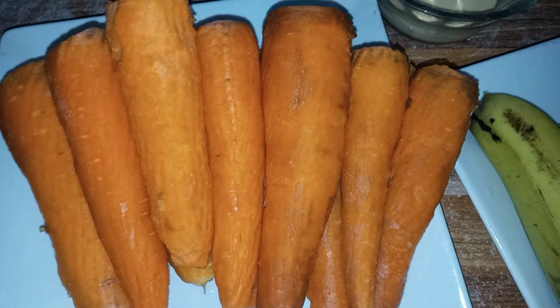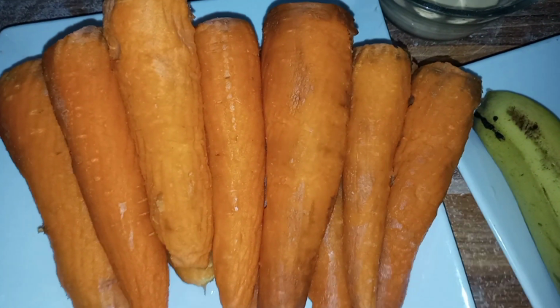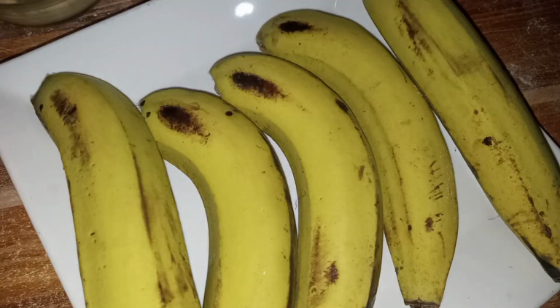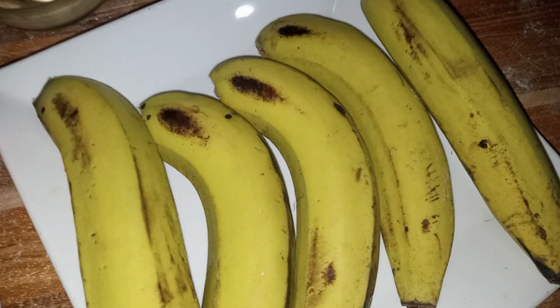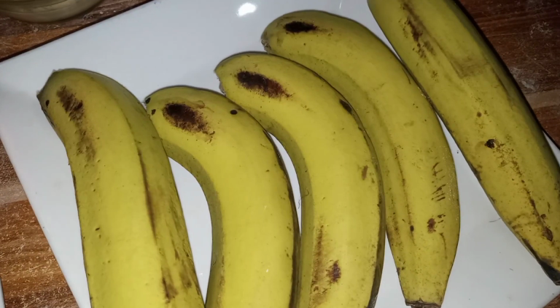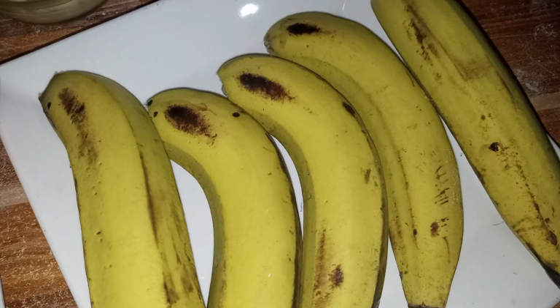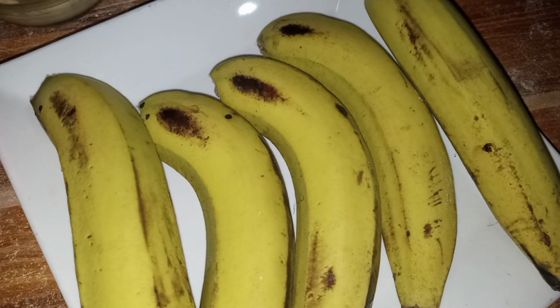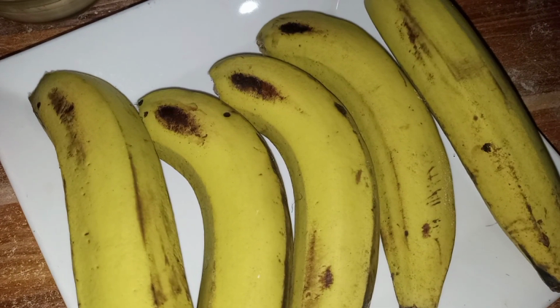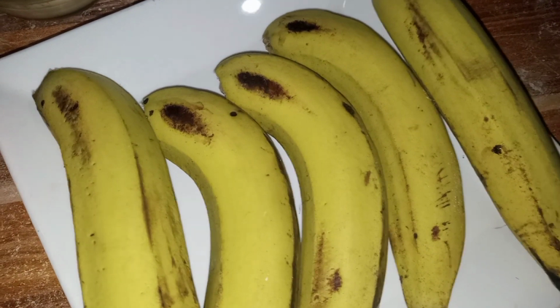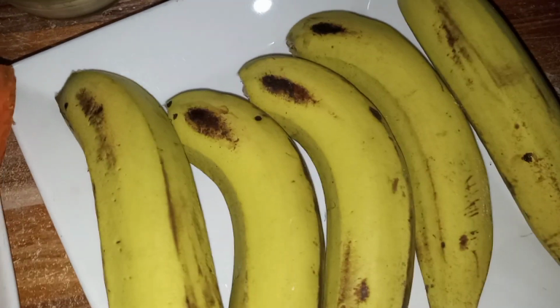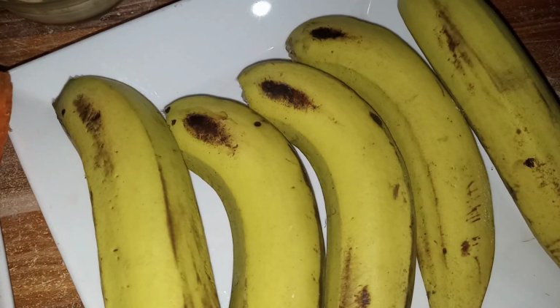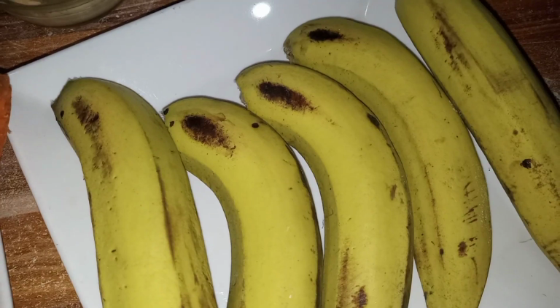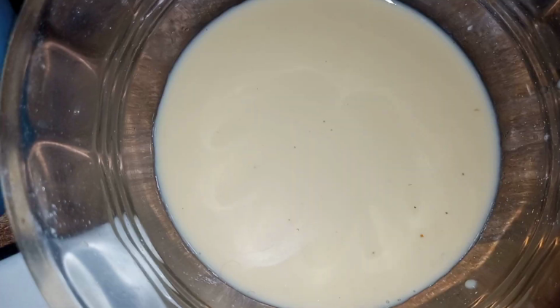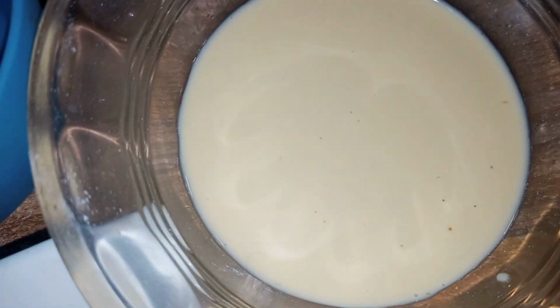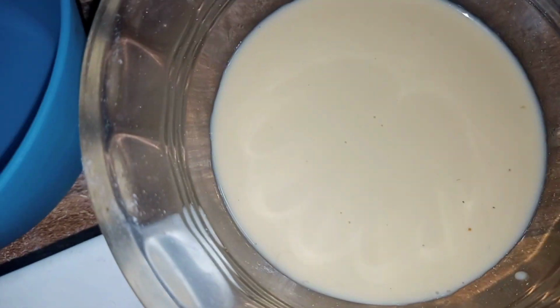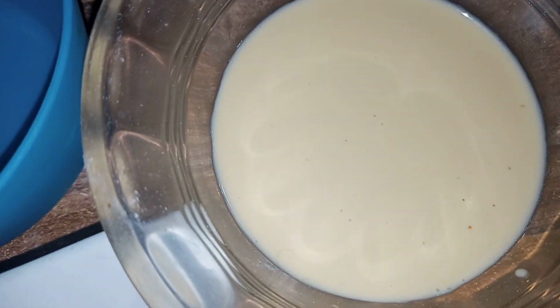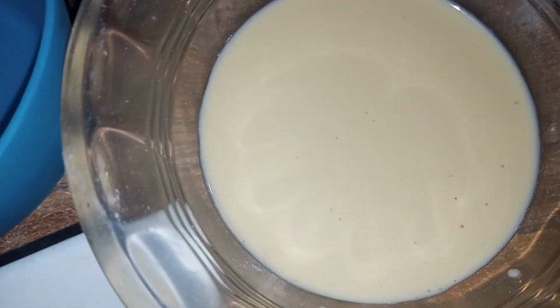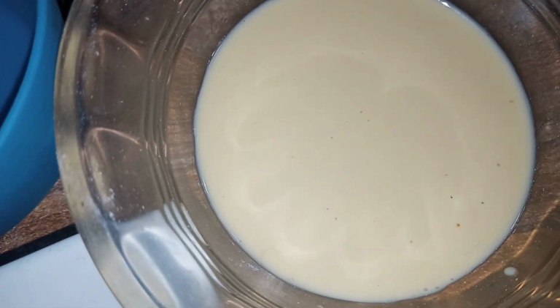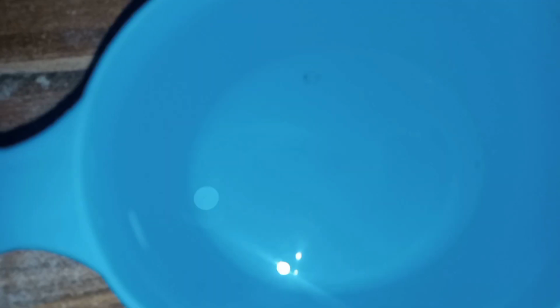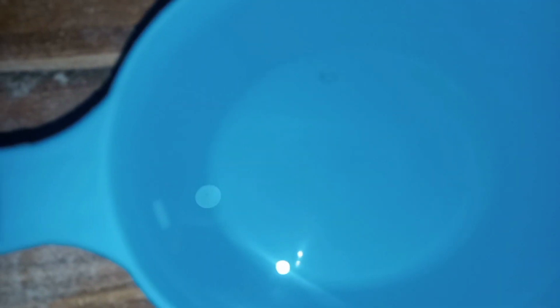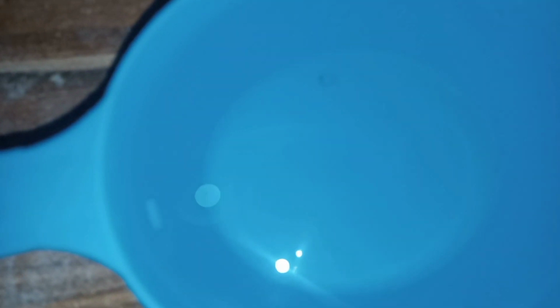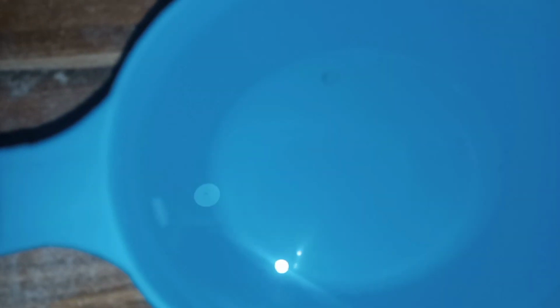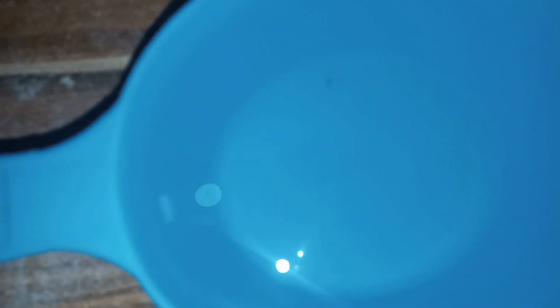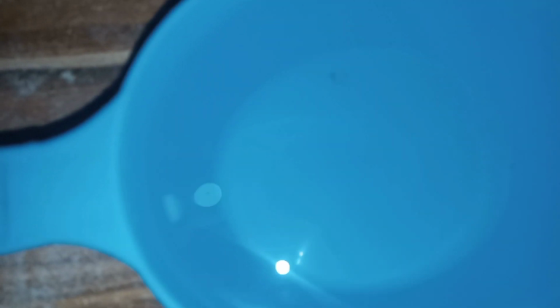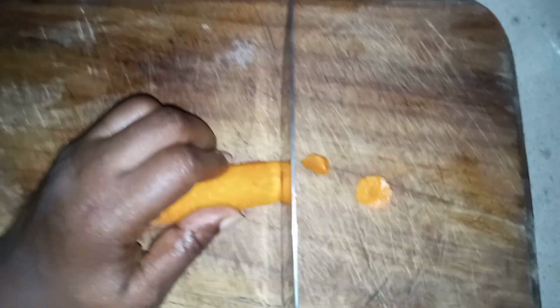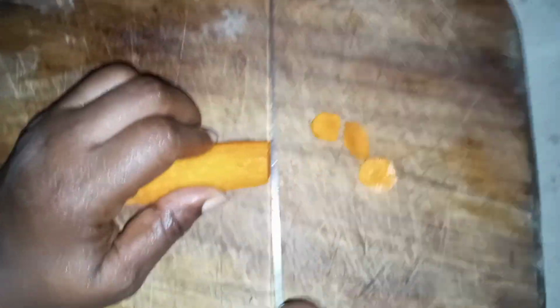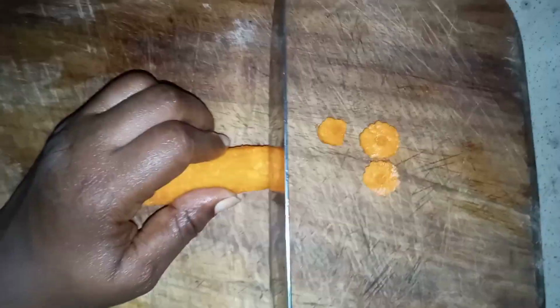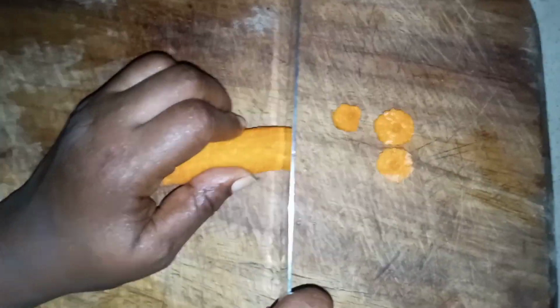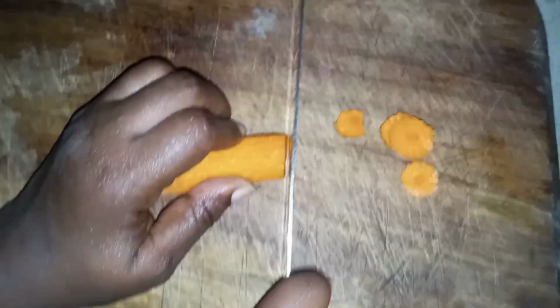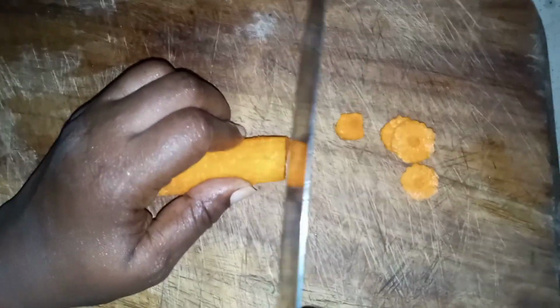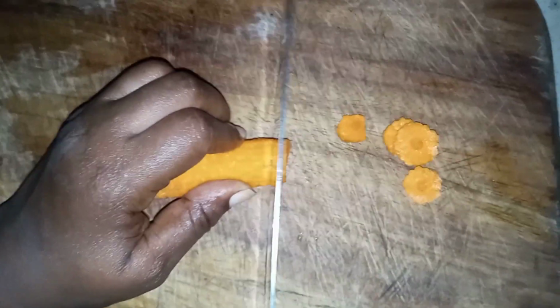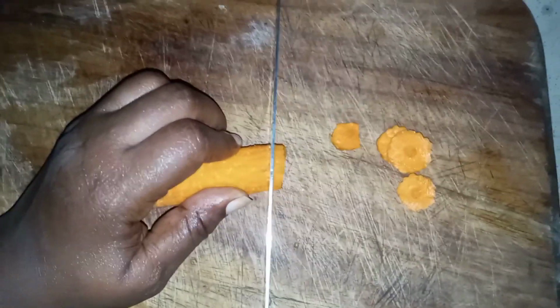Here we have carrots, banana, 1 cup, 2 cups of milk, 3 cups of water.